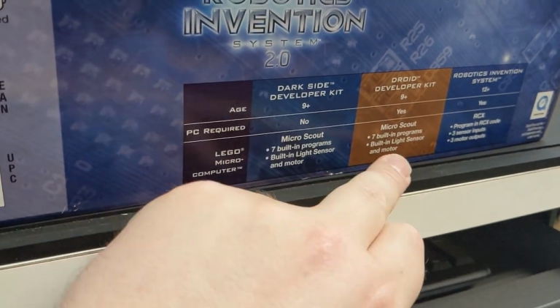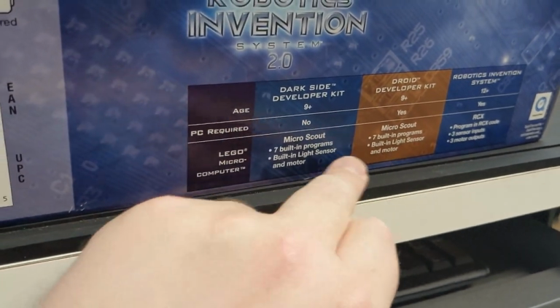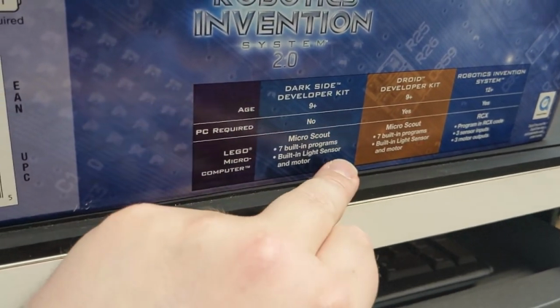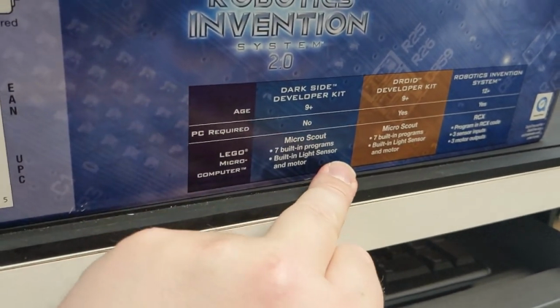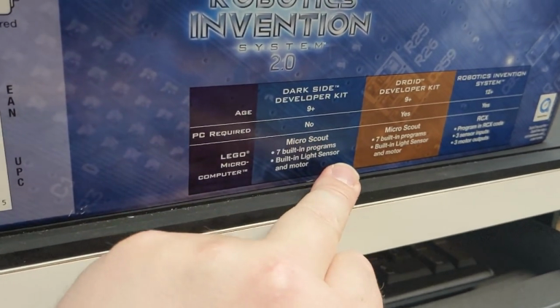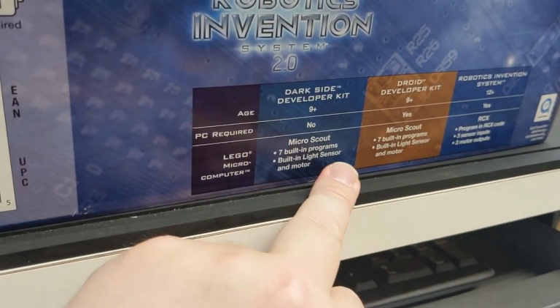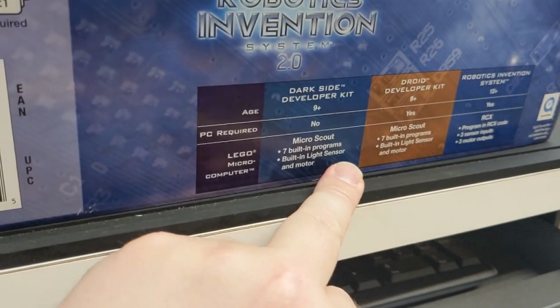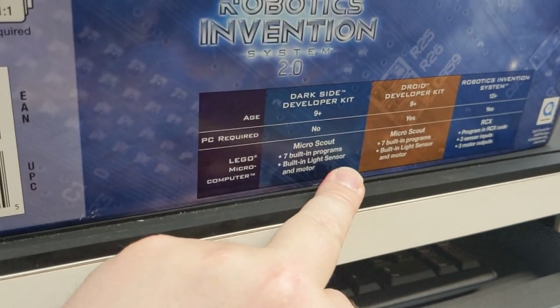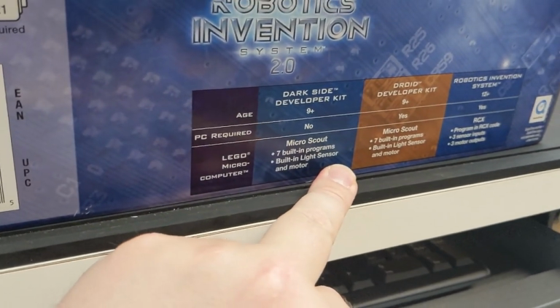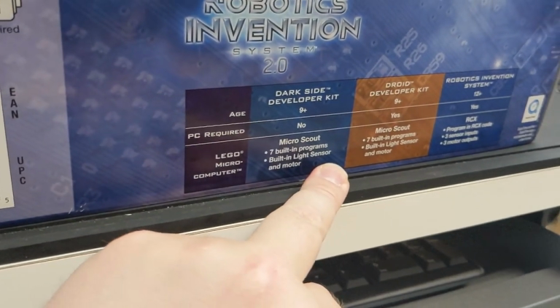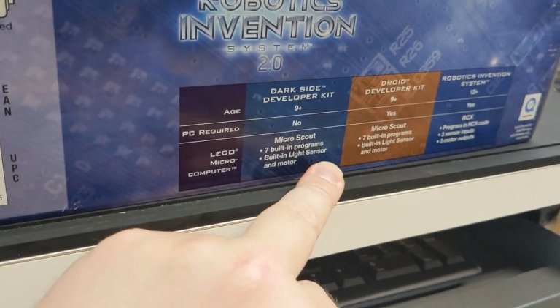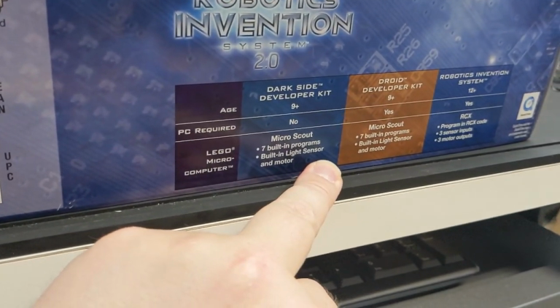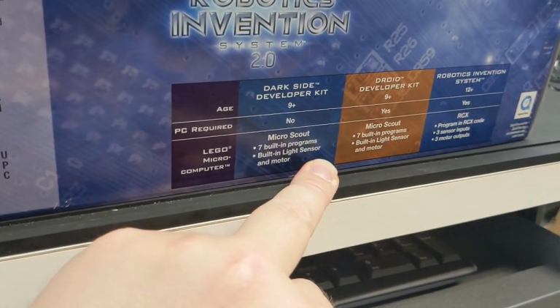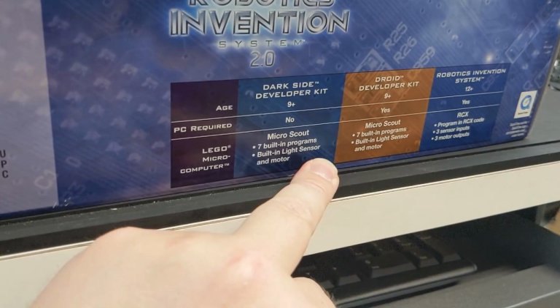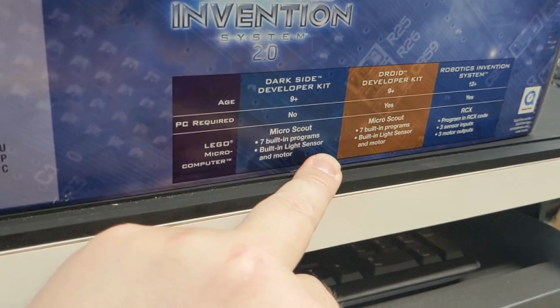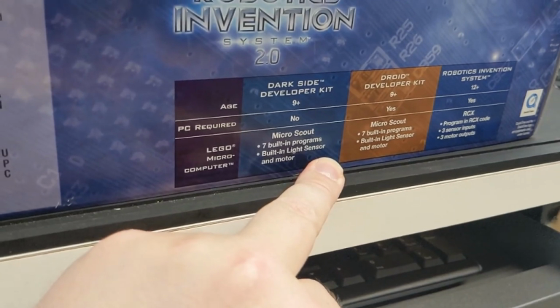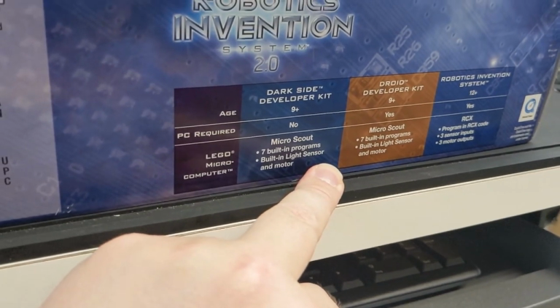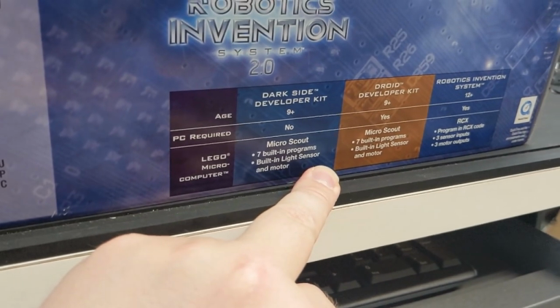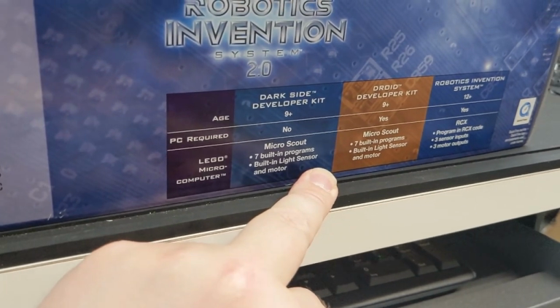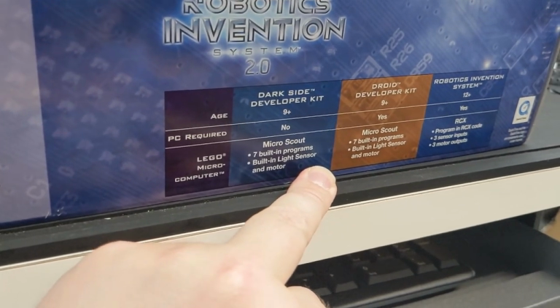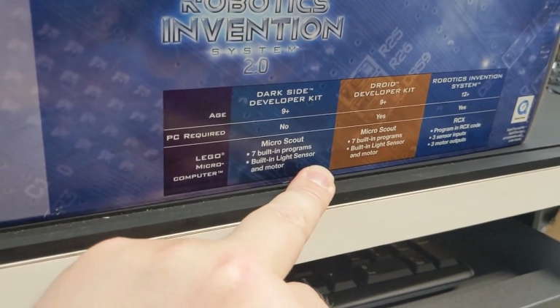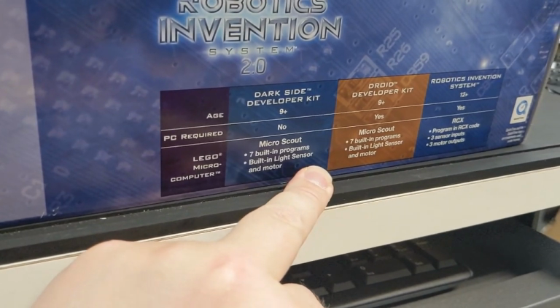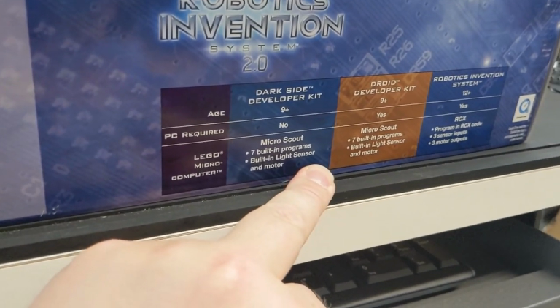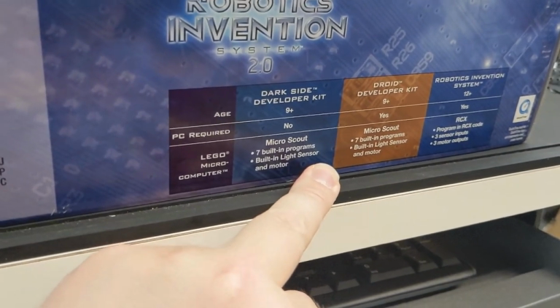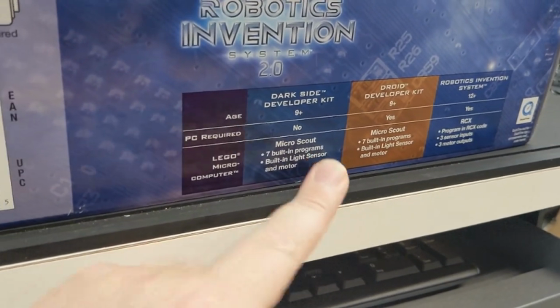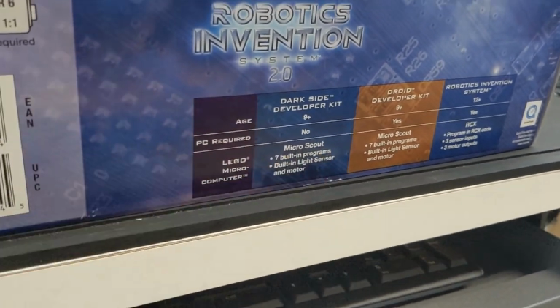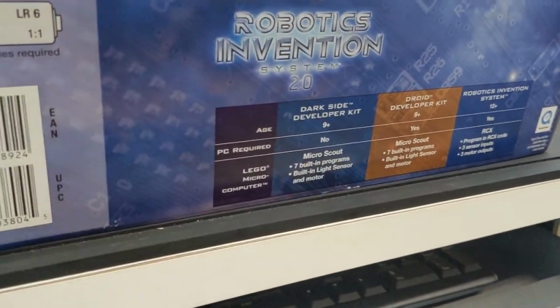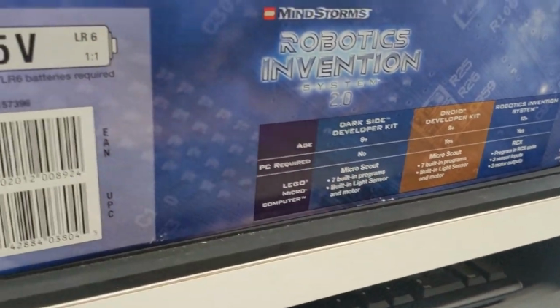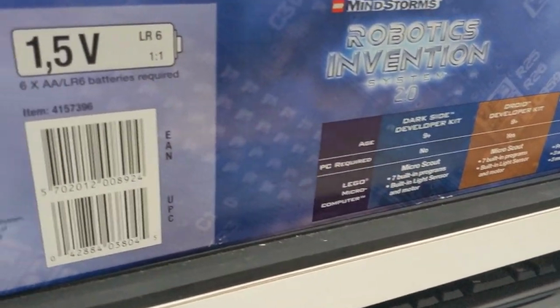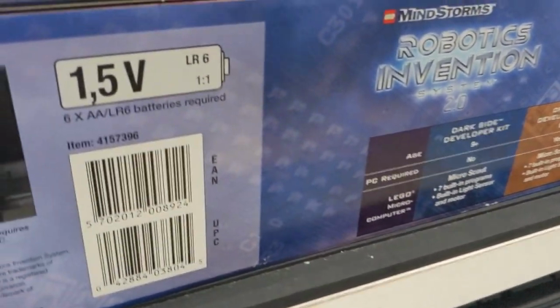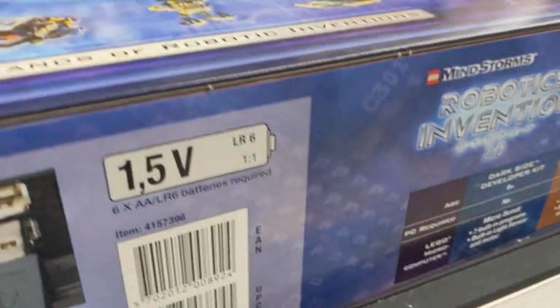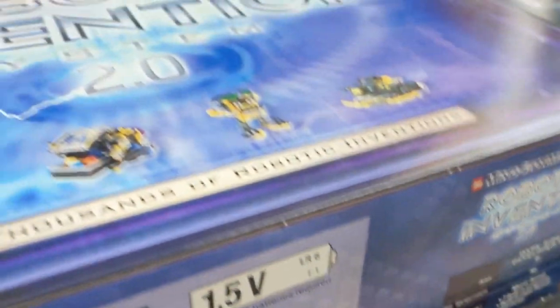These are both the Micro Scout sets. This doesn't even show the Robotics Discovery Set, which could be programmed later.